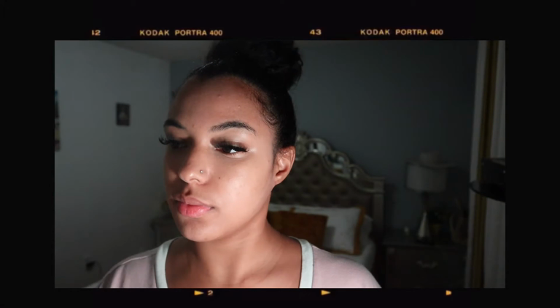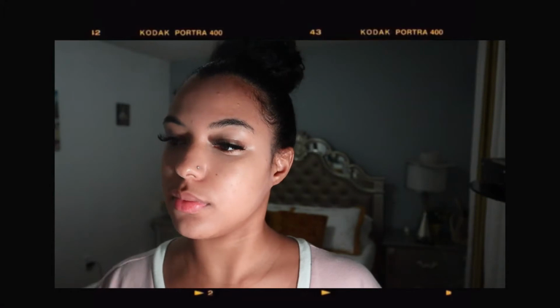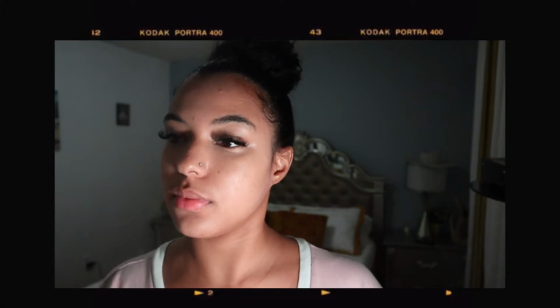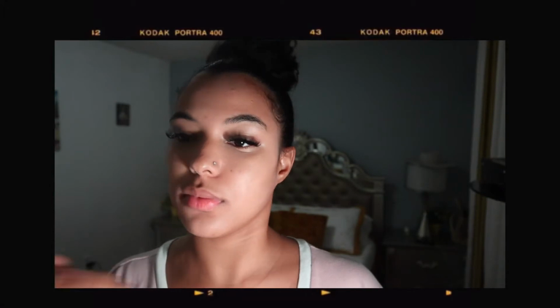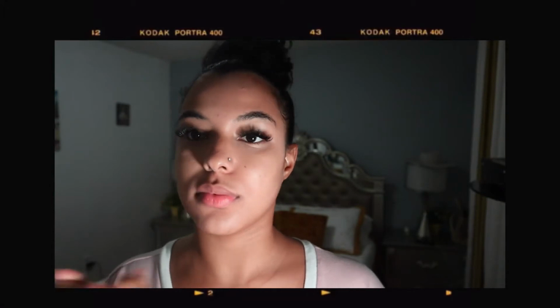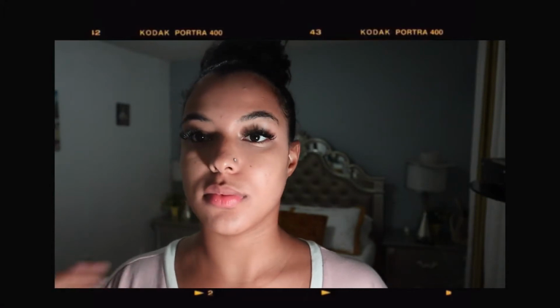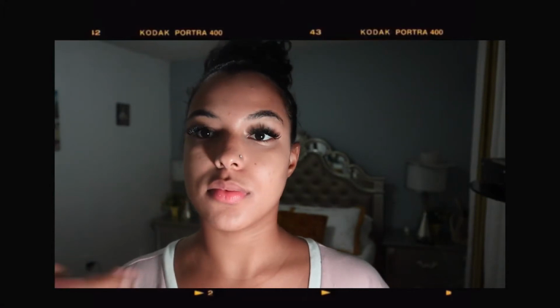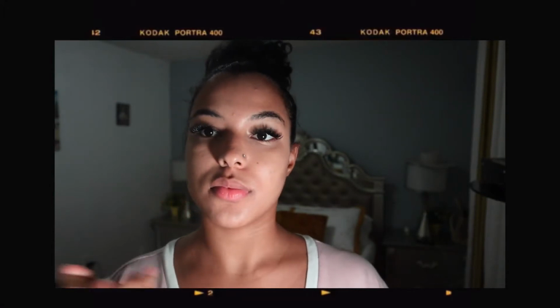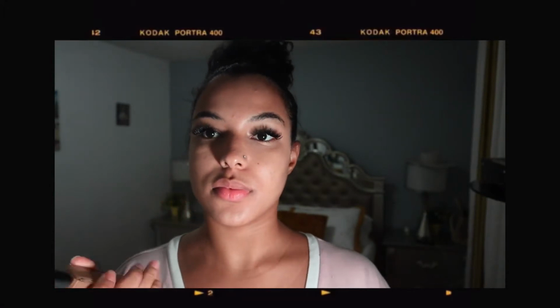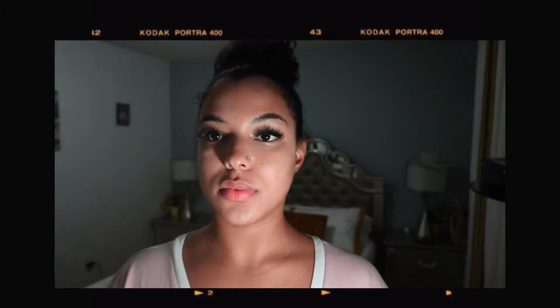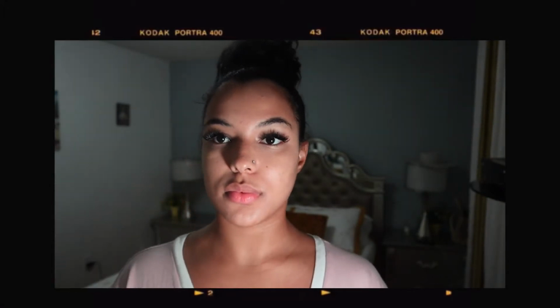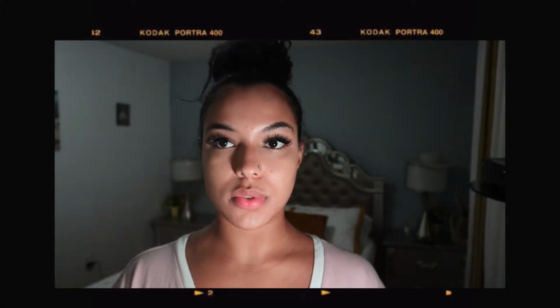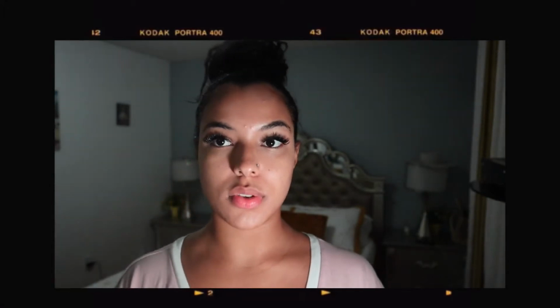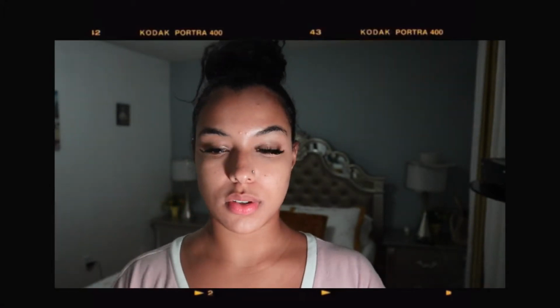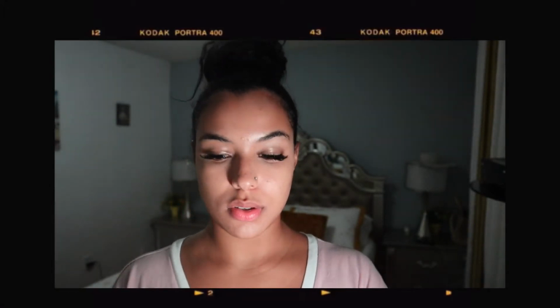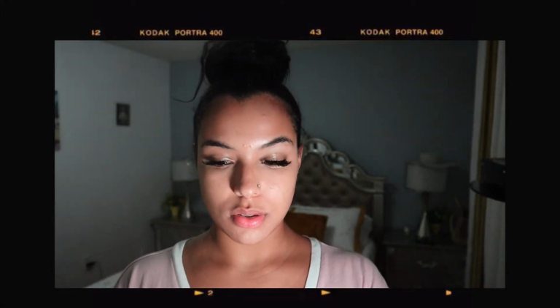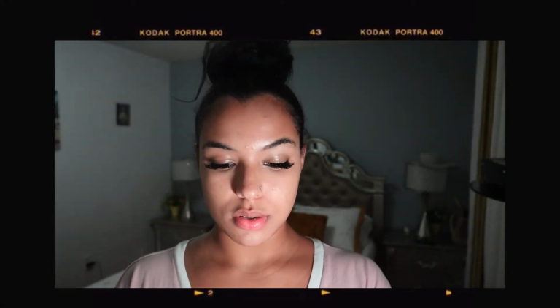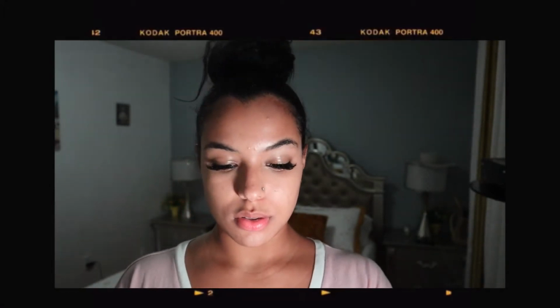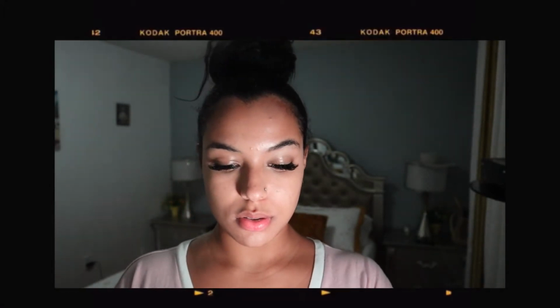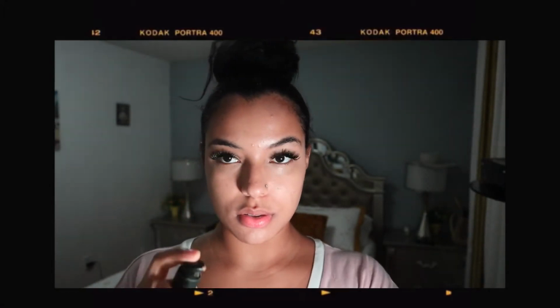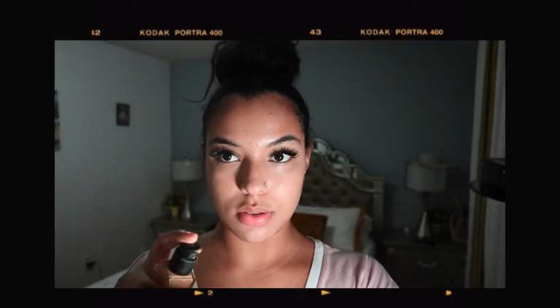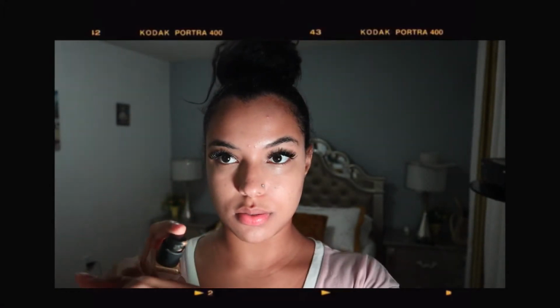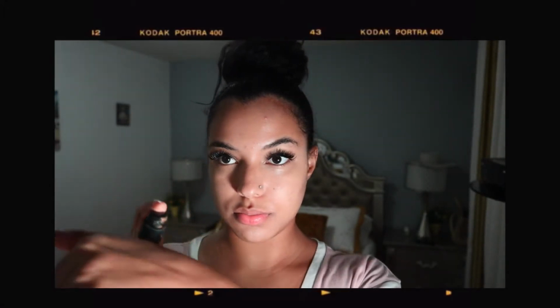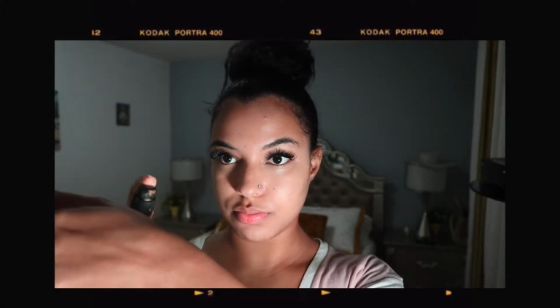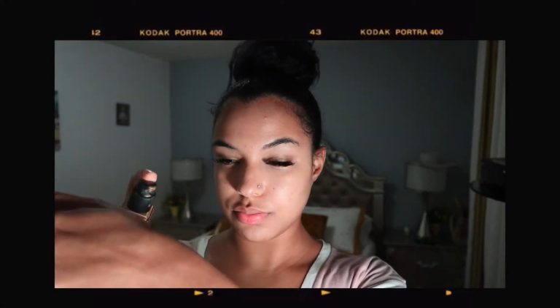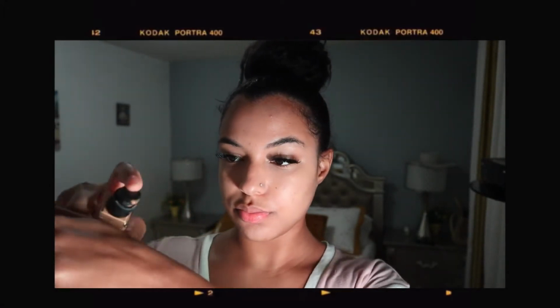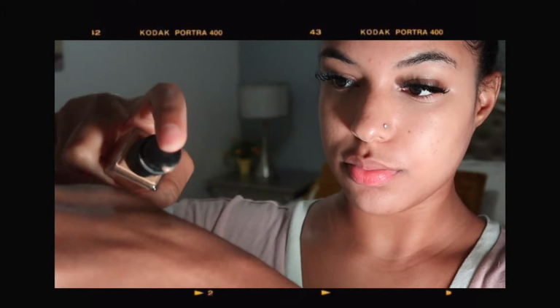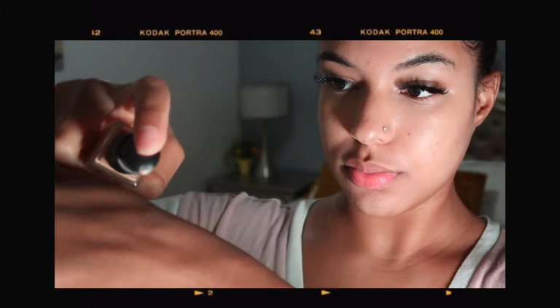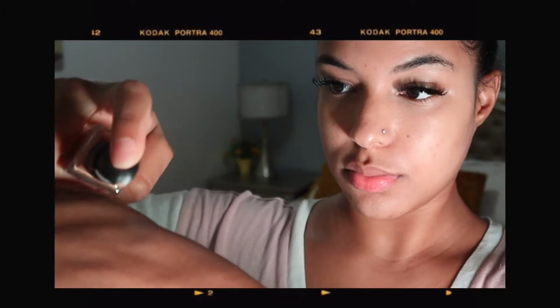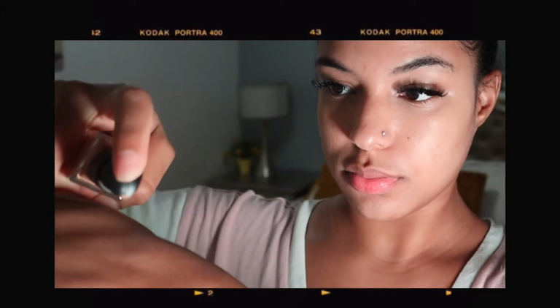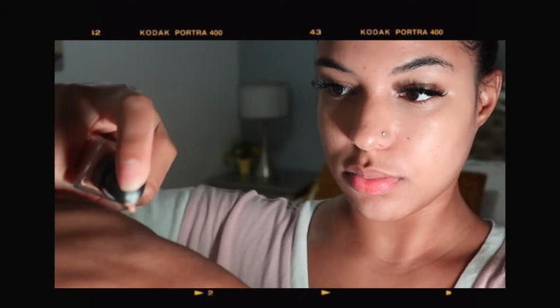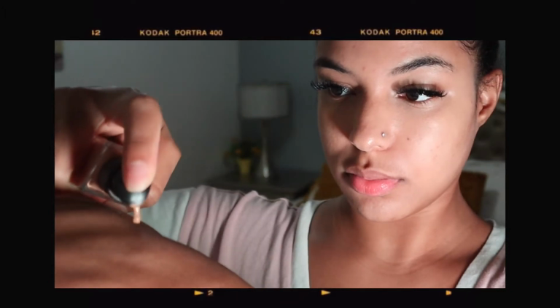I apply the foundation to my face. I usually use about two pumps on my wrist.